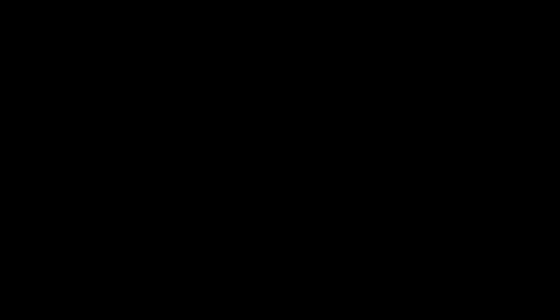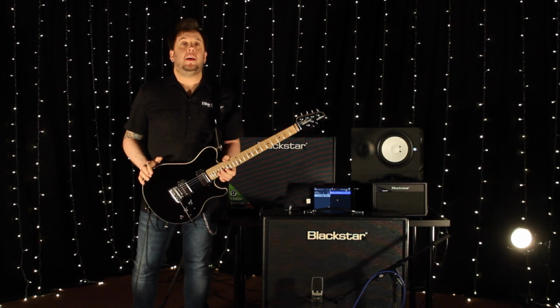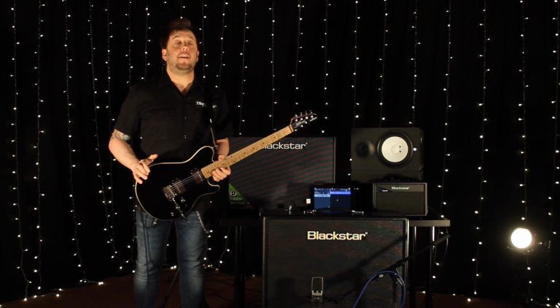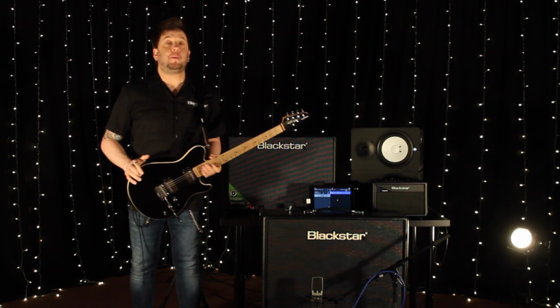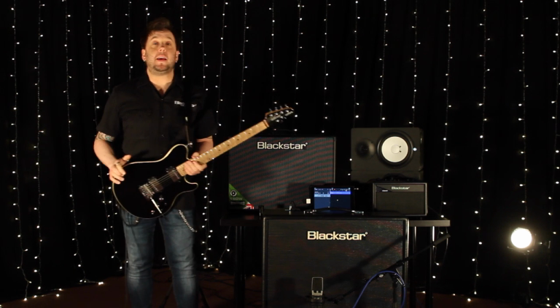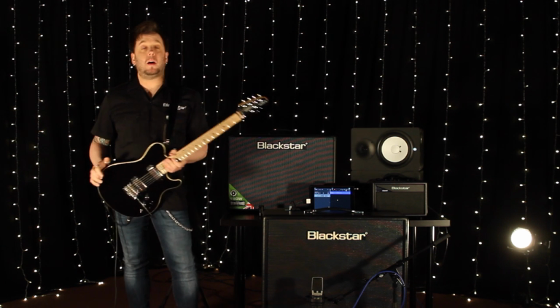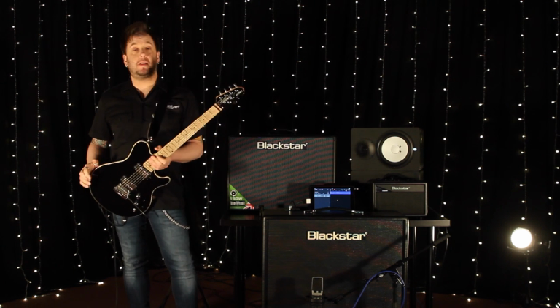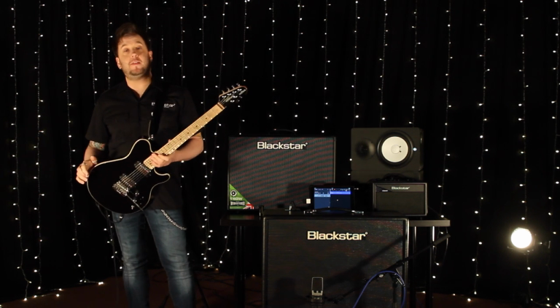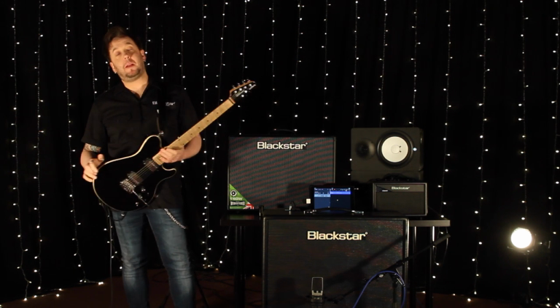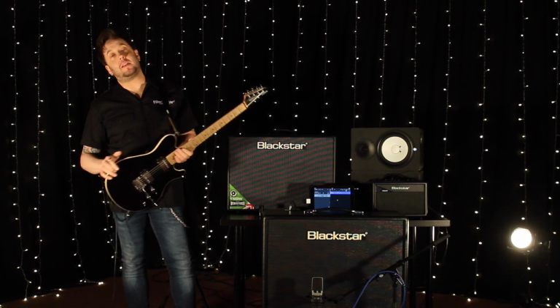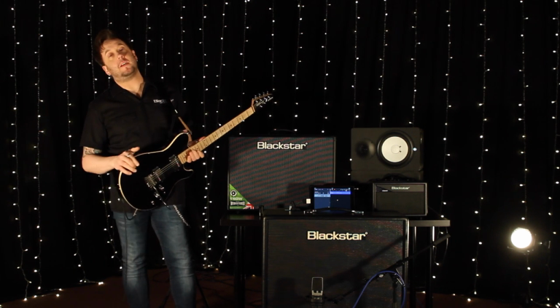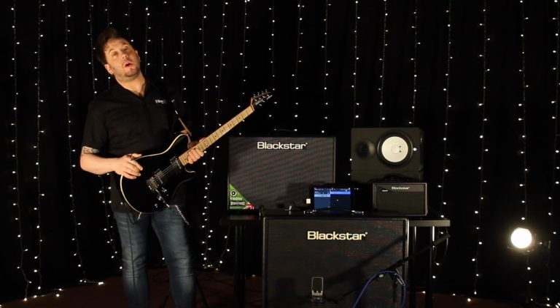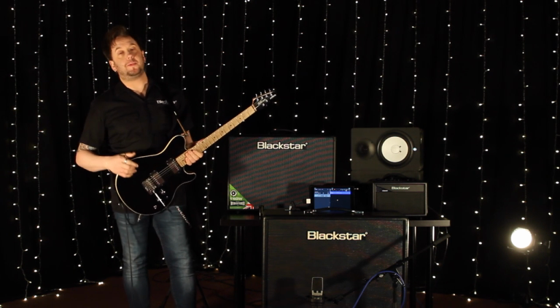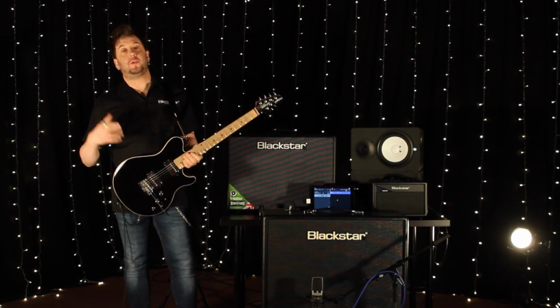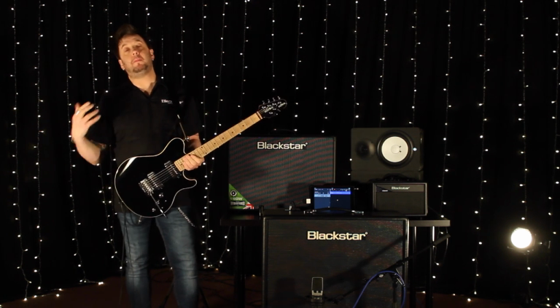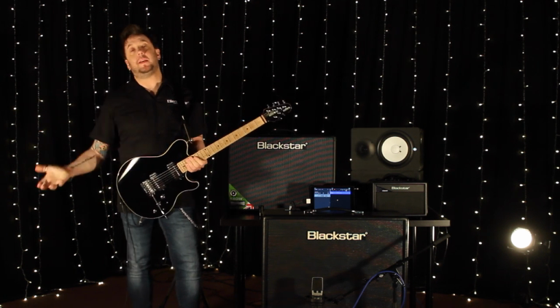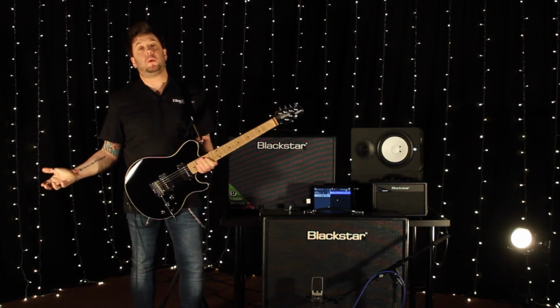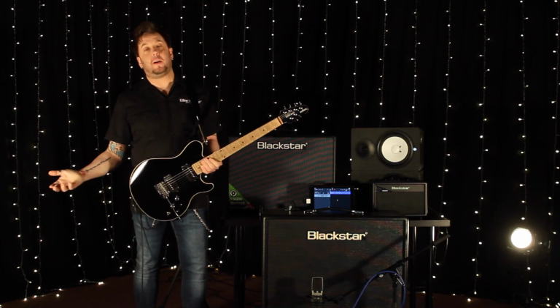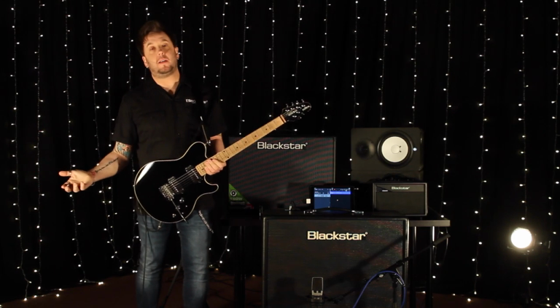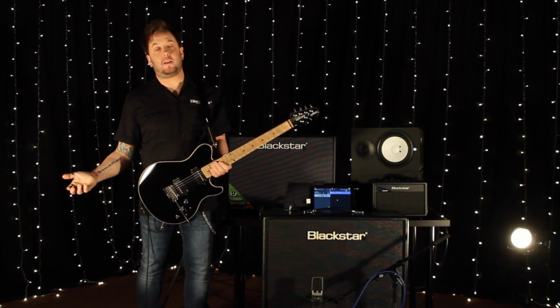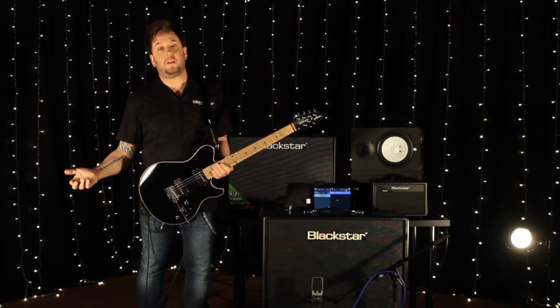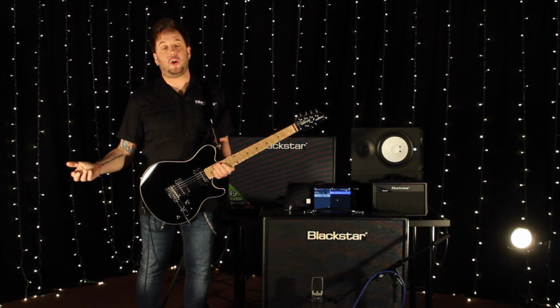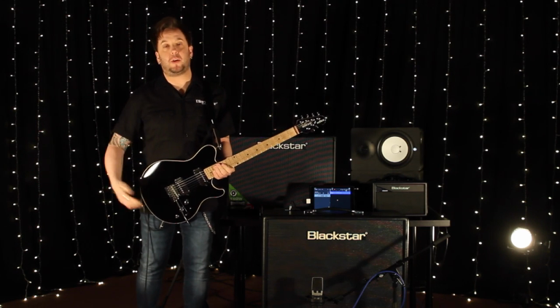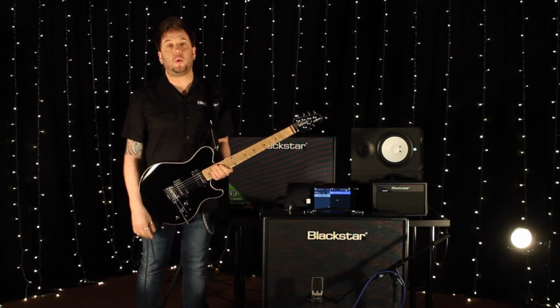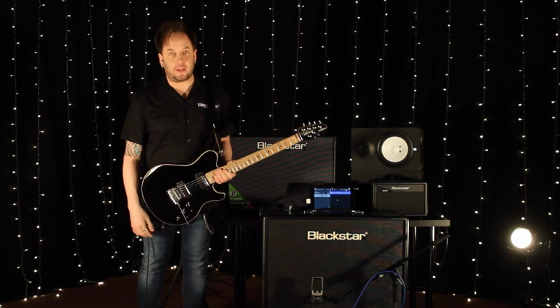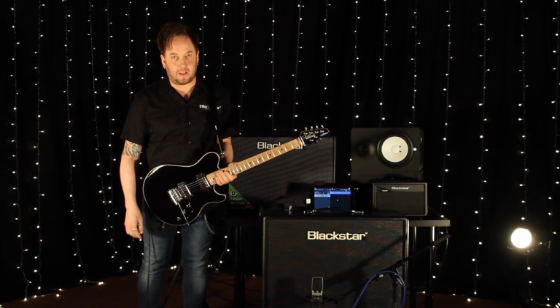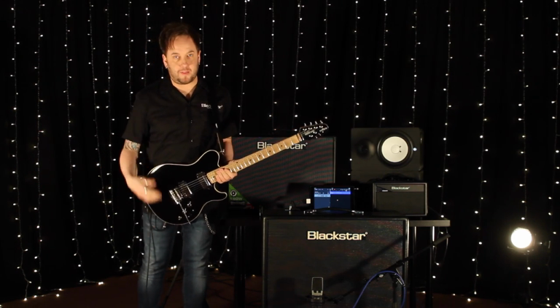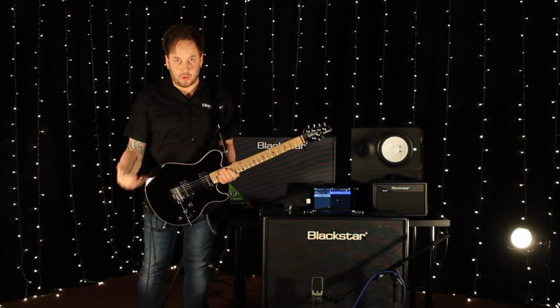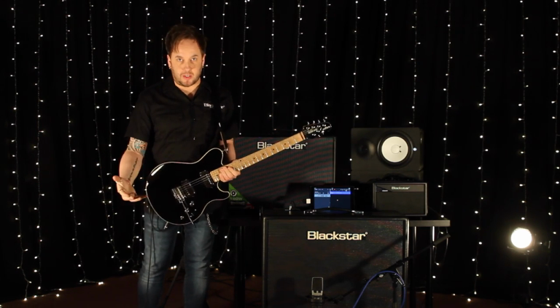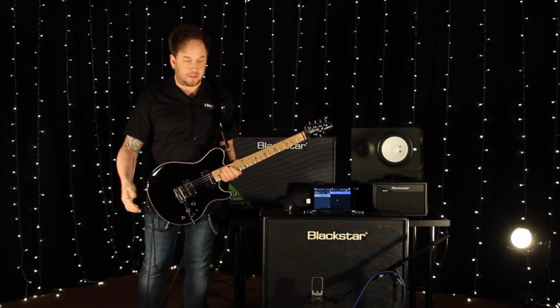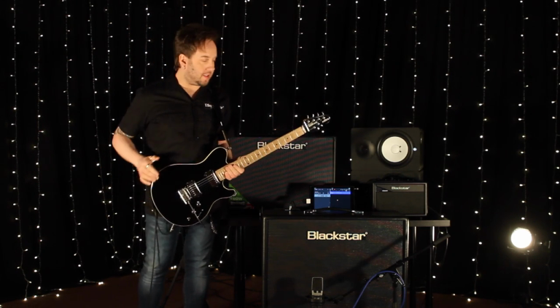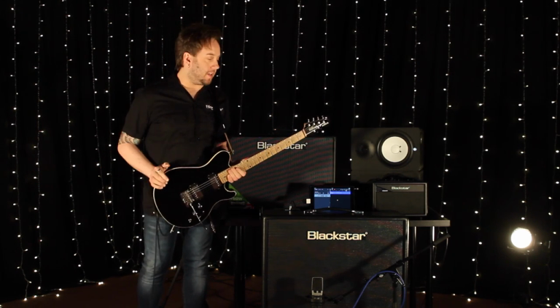Hey everybody, I'm Steve at Blackstar. Welcome to May's webcast on home recording. Thank you for joining us this evening.